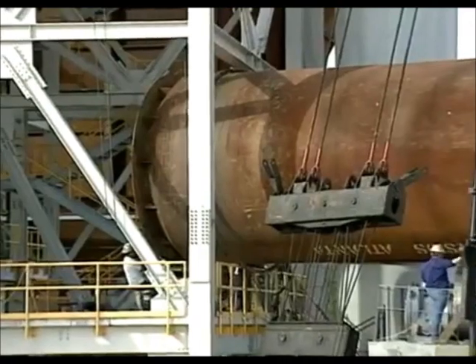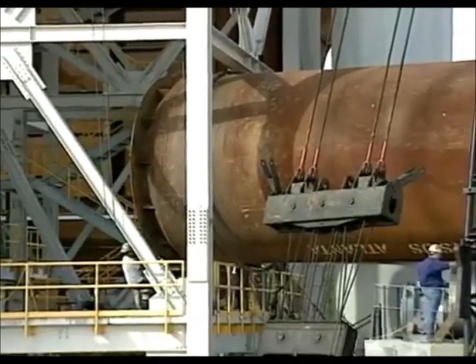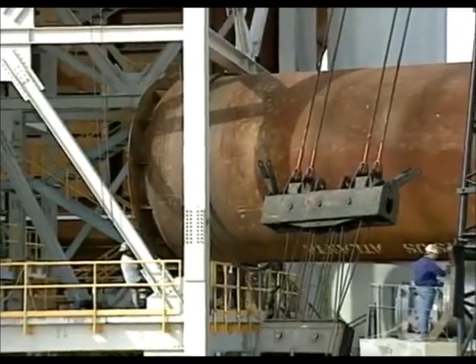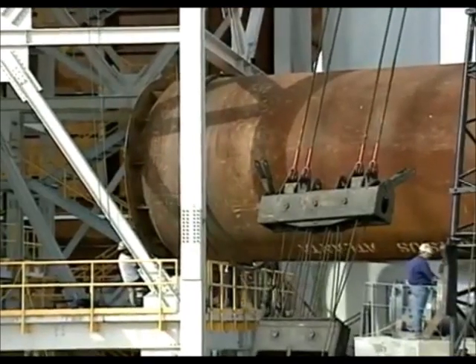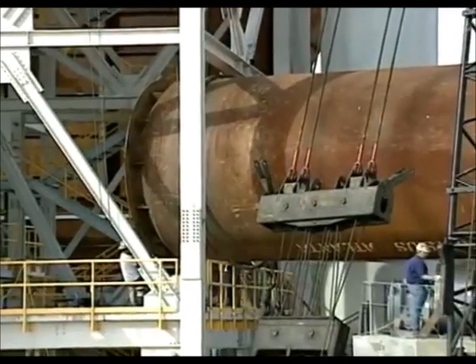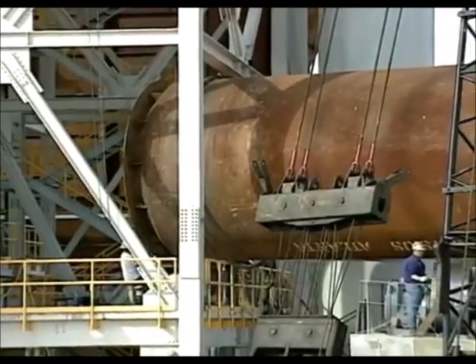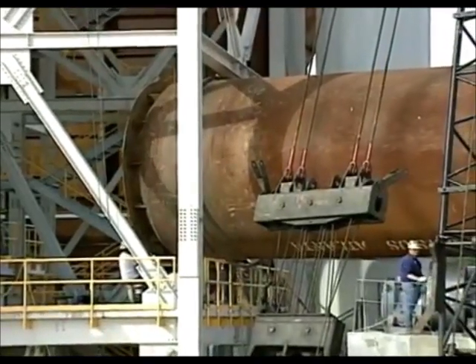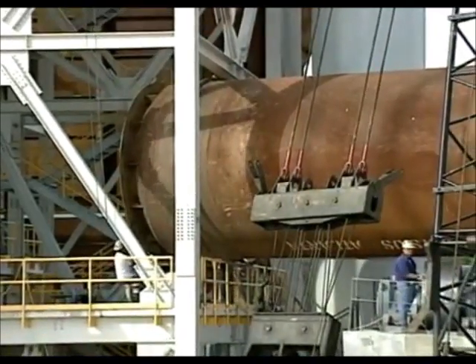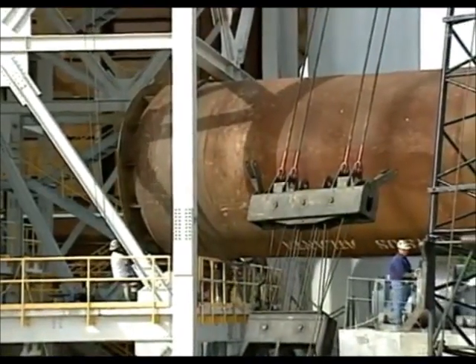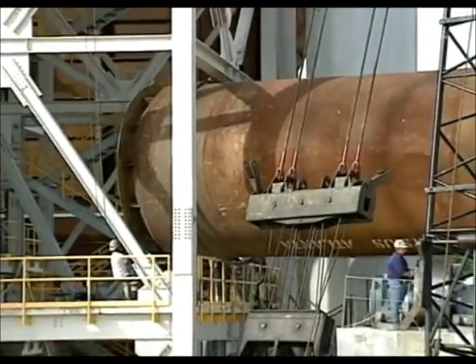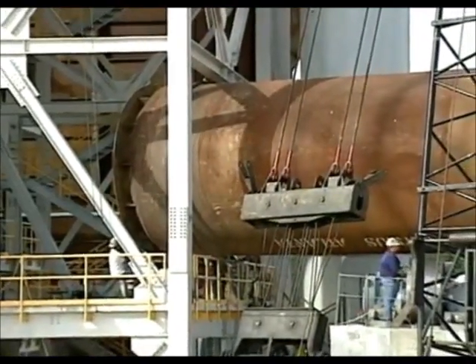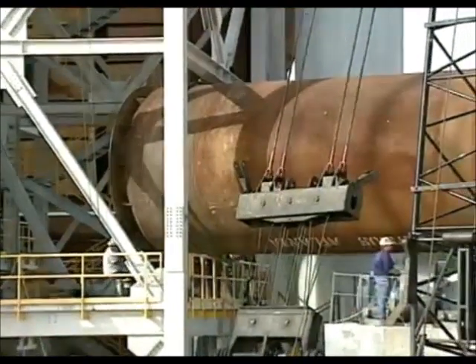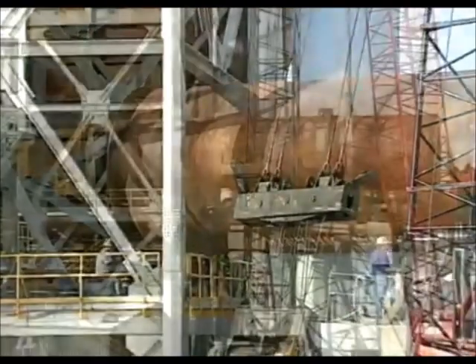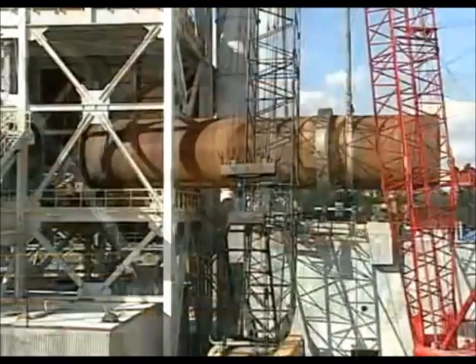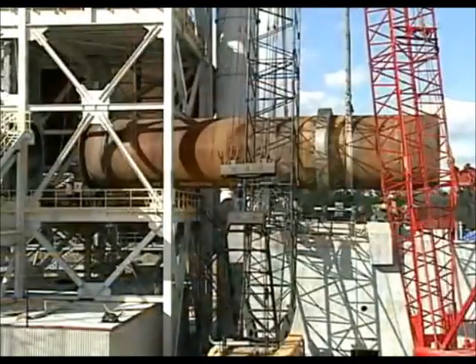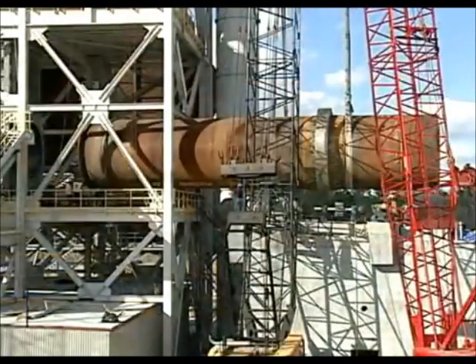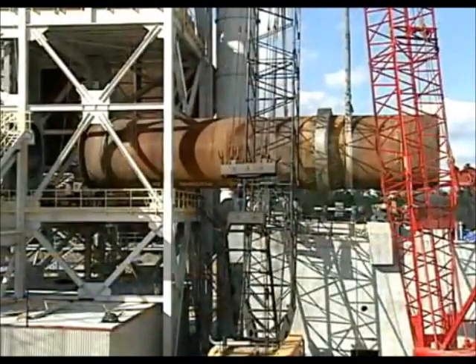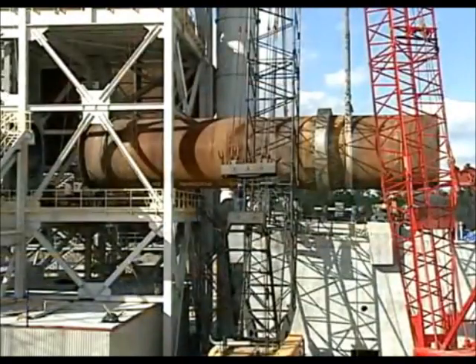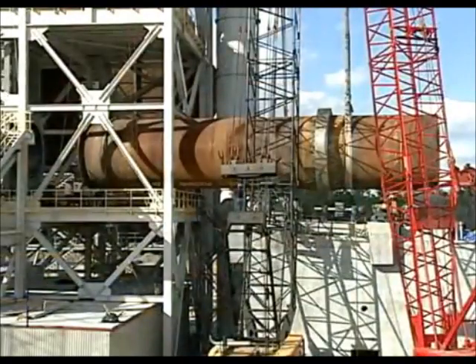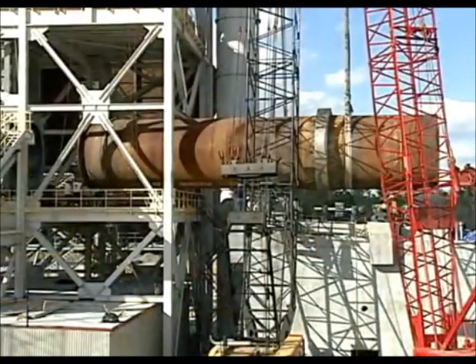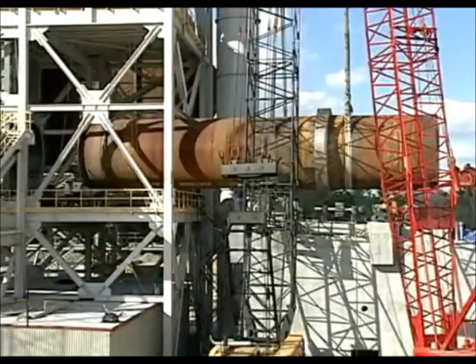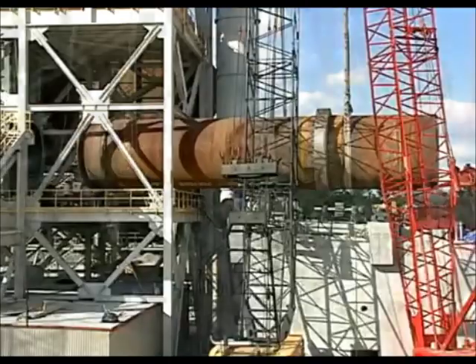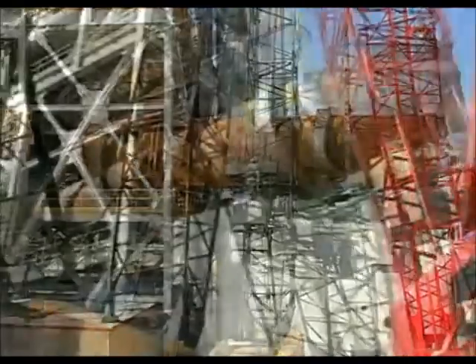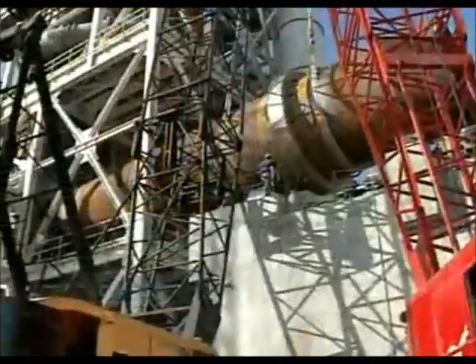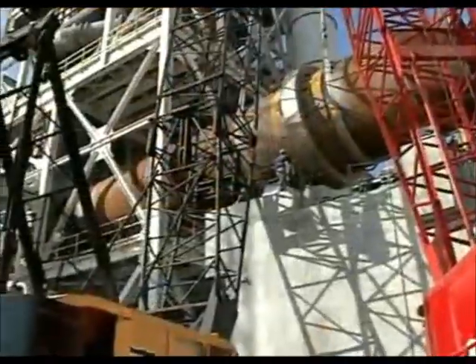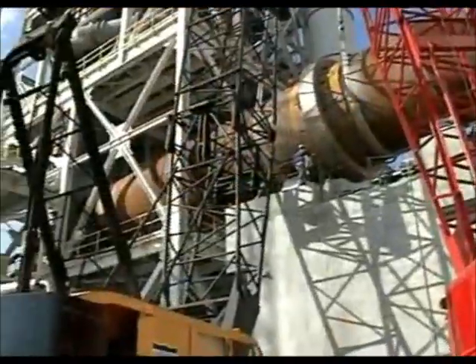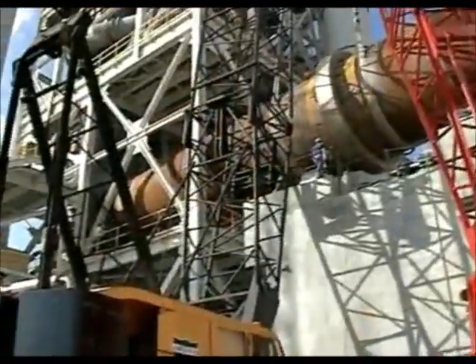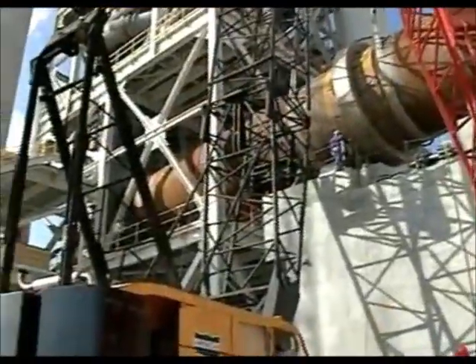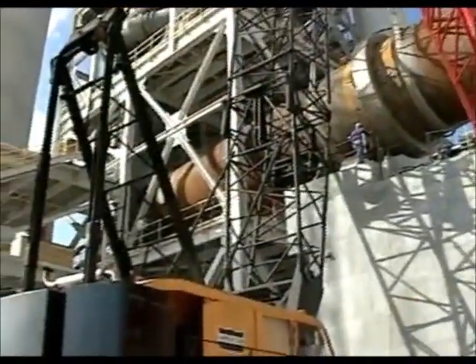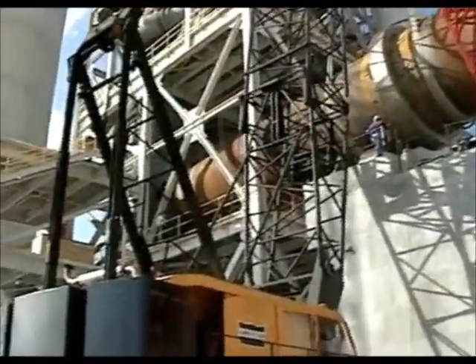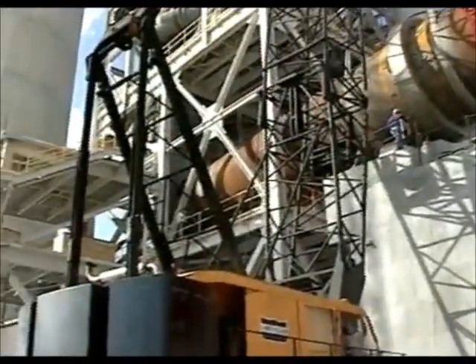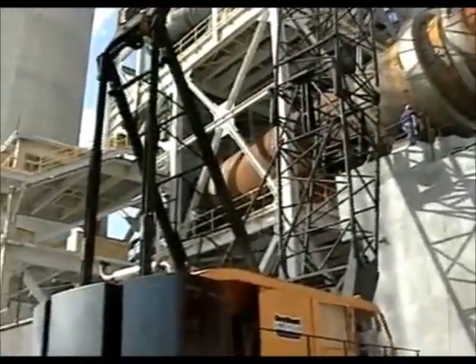Jockeying the pieces into position takes patience and coordination. Nothing is rushed. Nothing is left to chance.